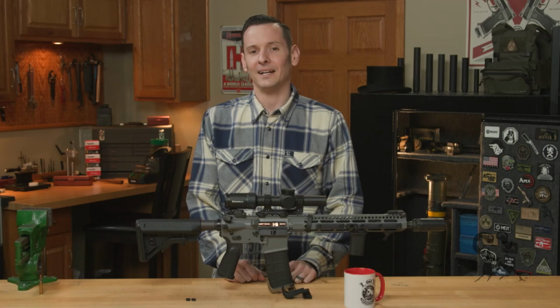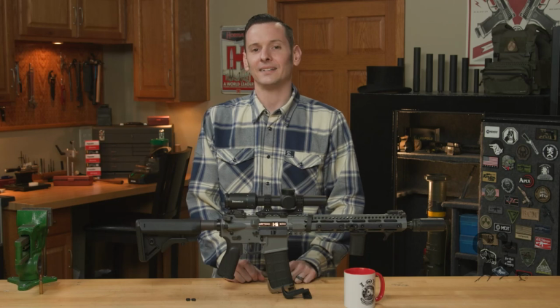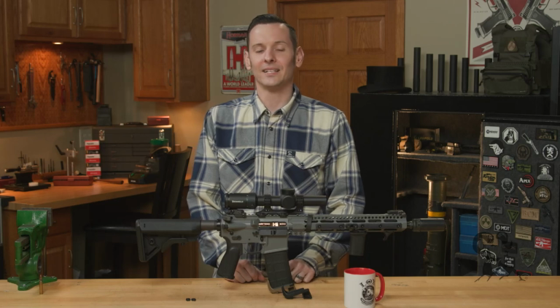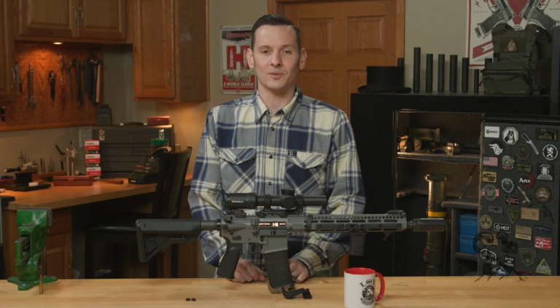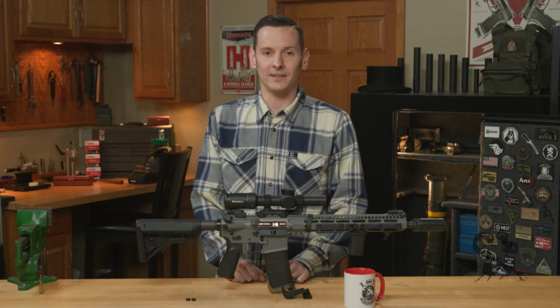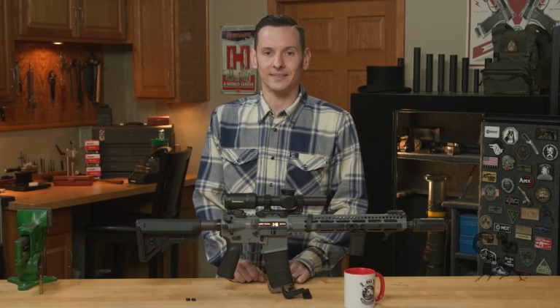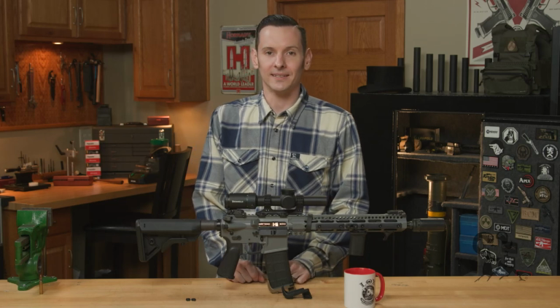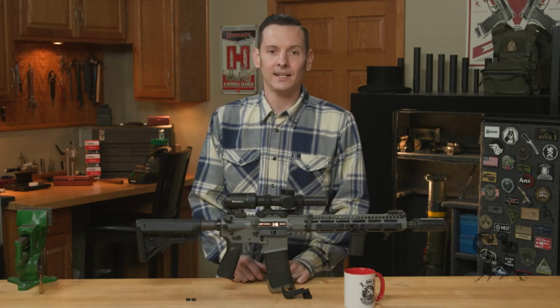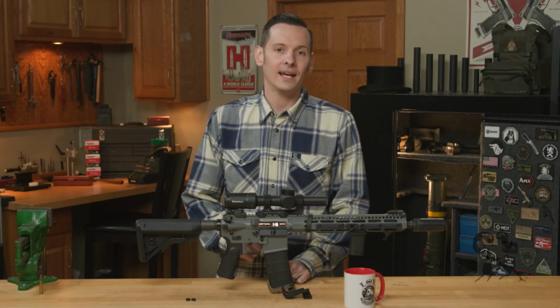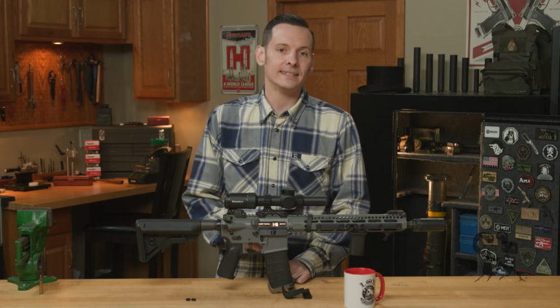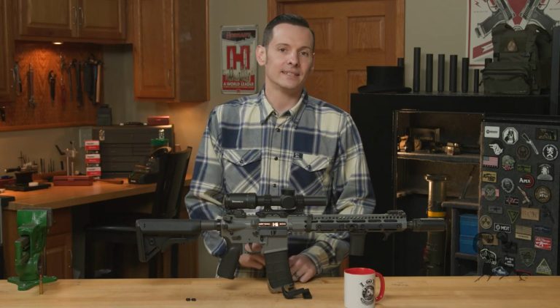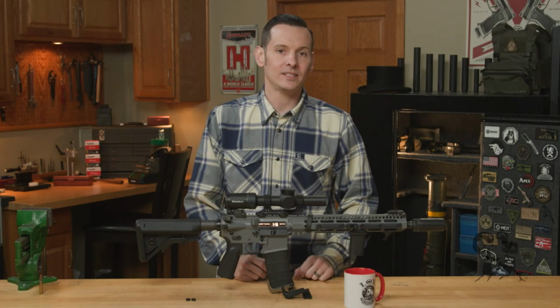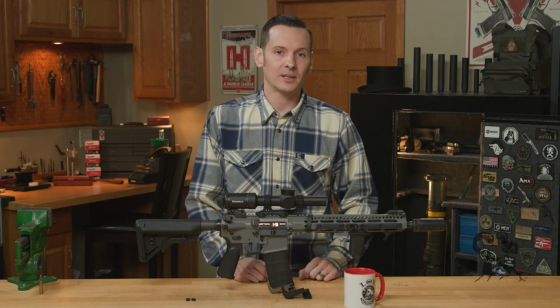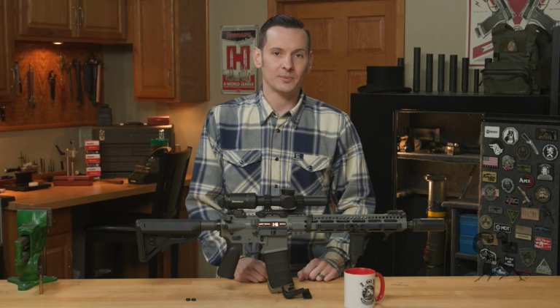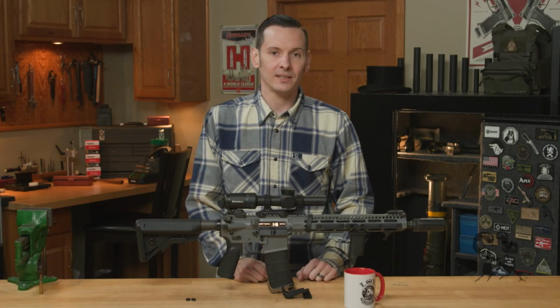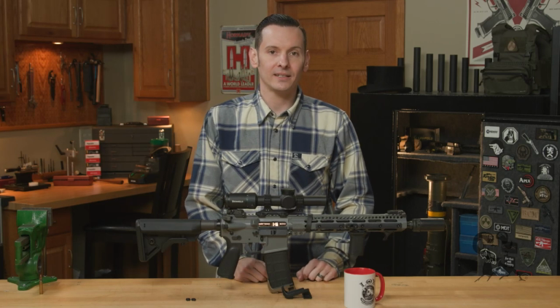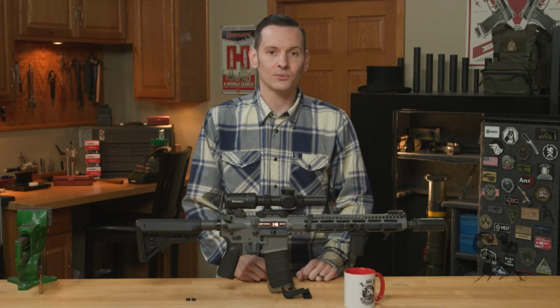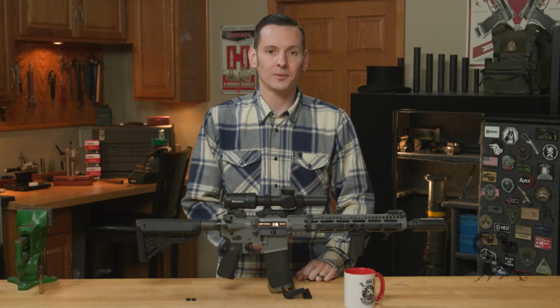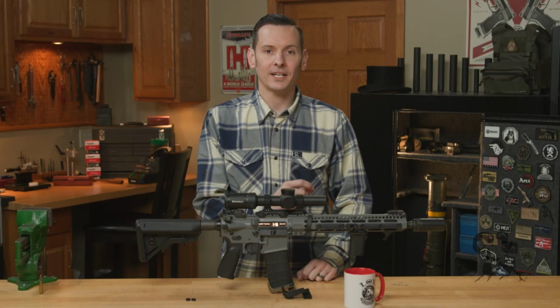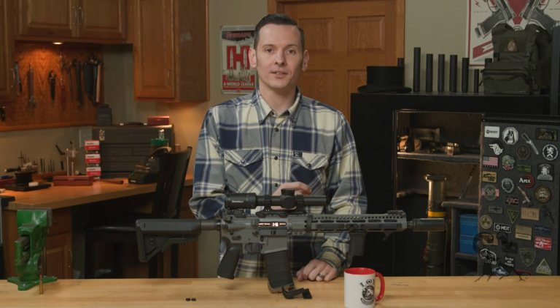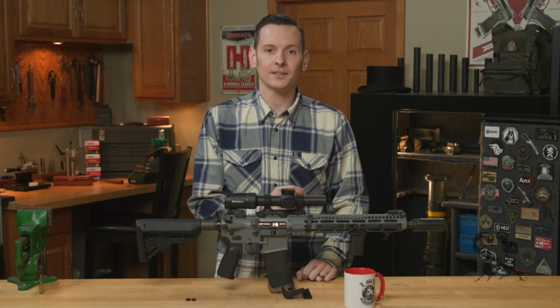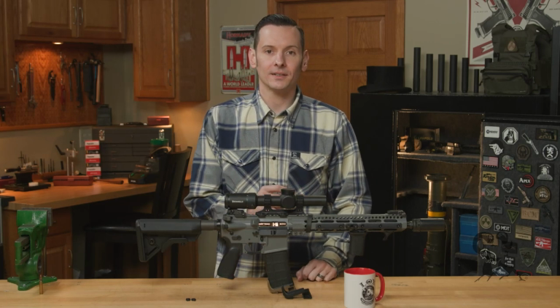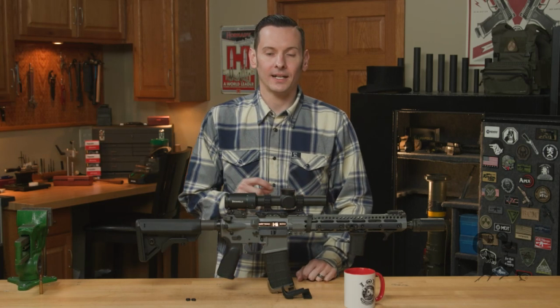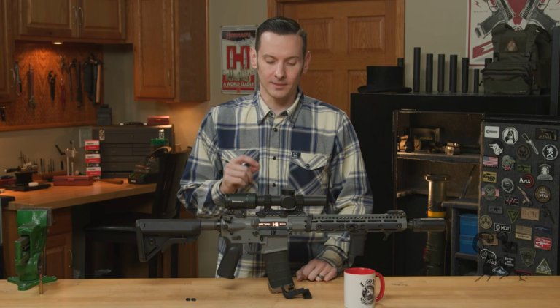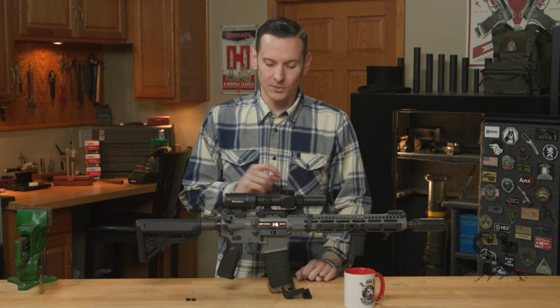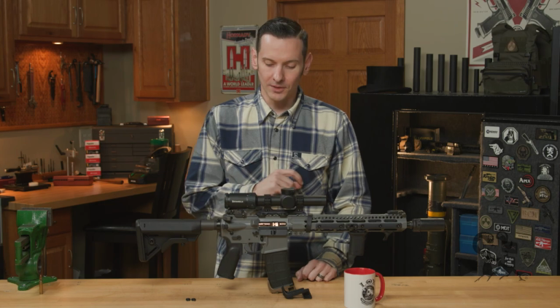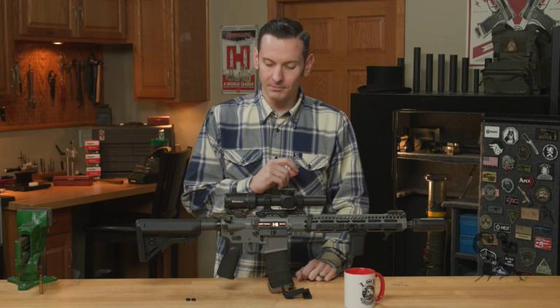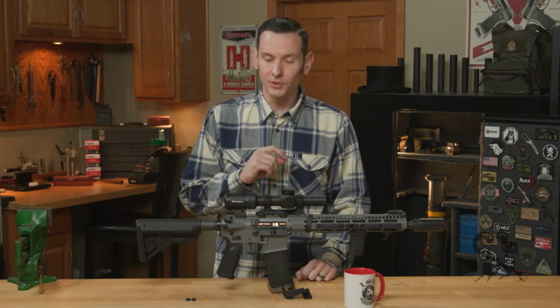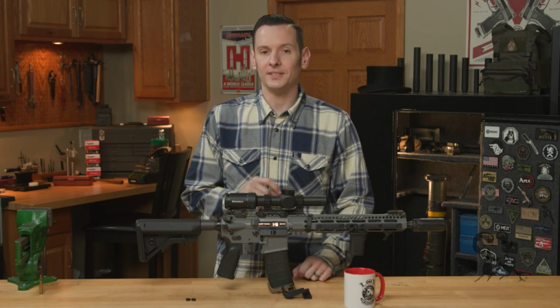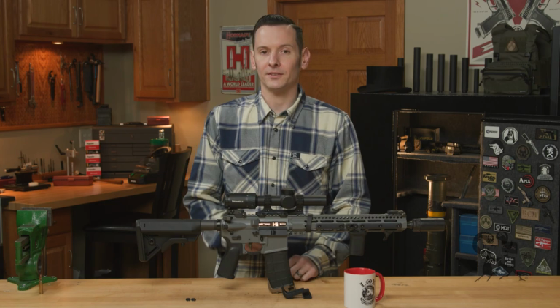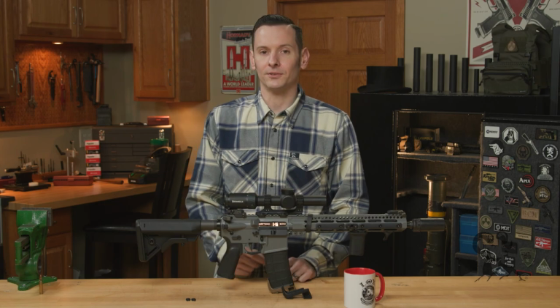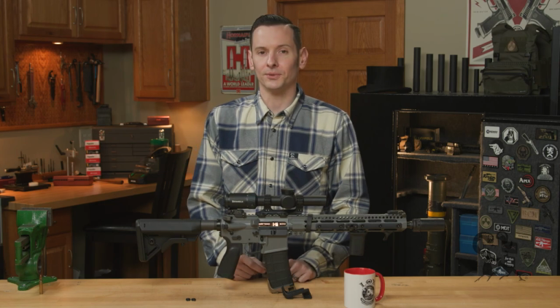Hi, Caleb with Brown Eyes here. And in today's product spotlight, we're going to be taking a look at some more Multitasker tools.